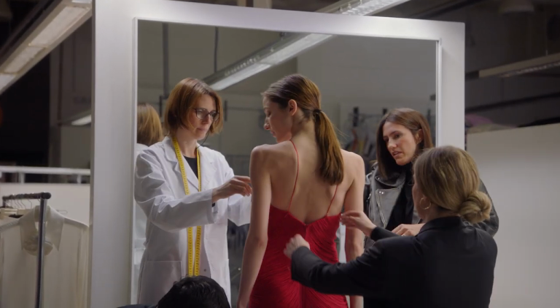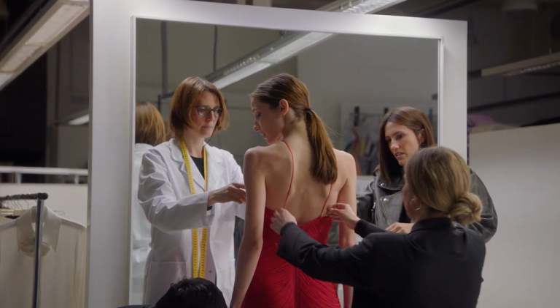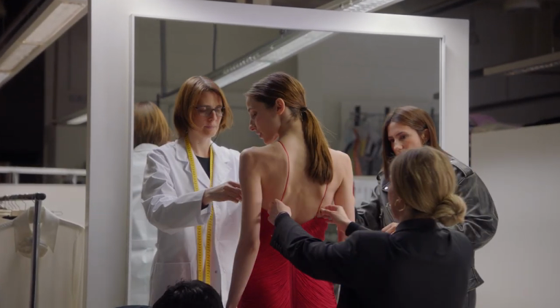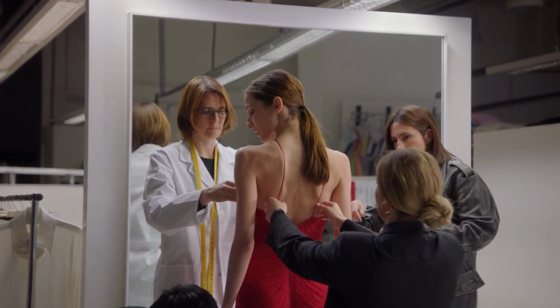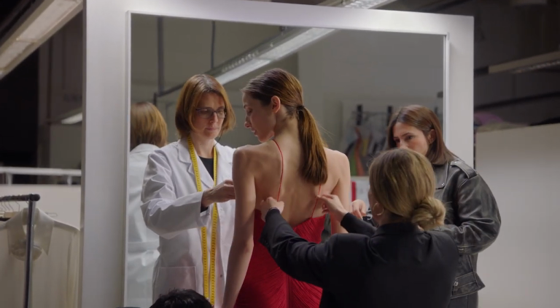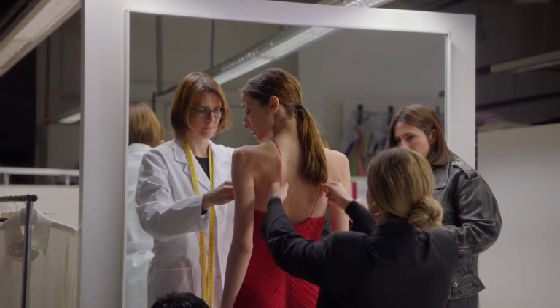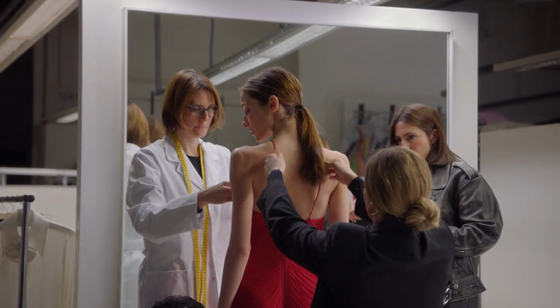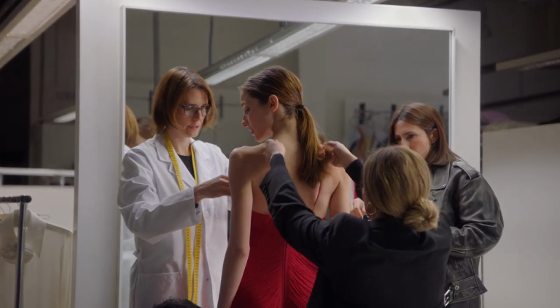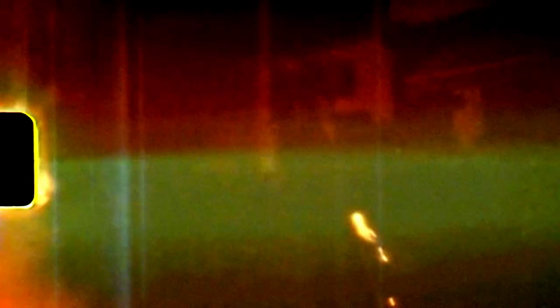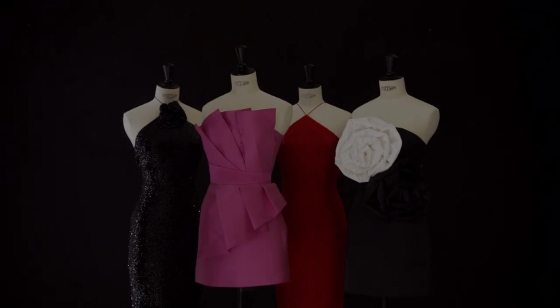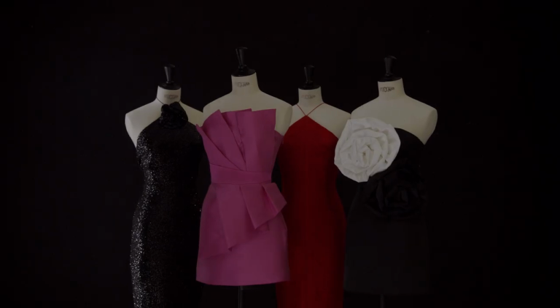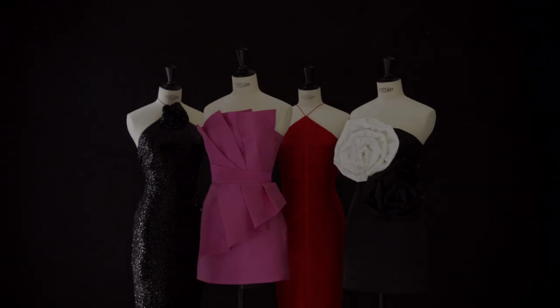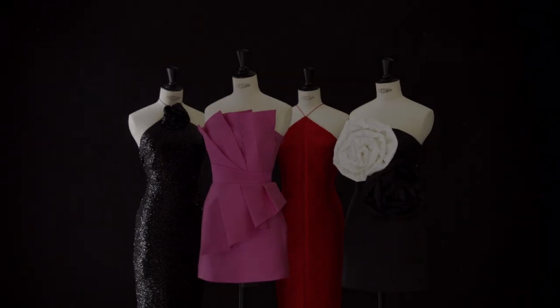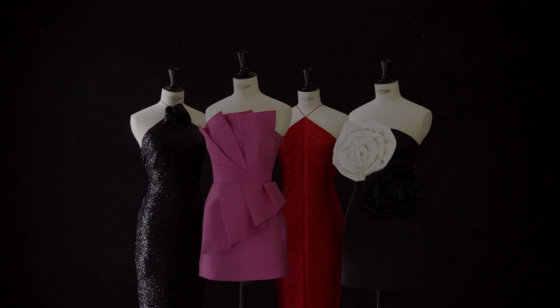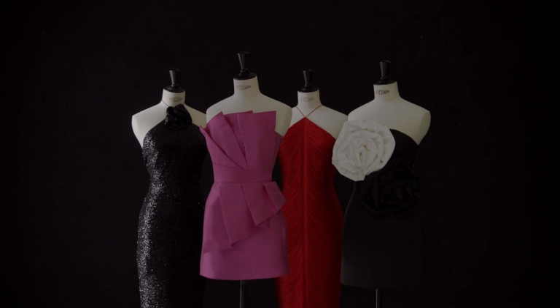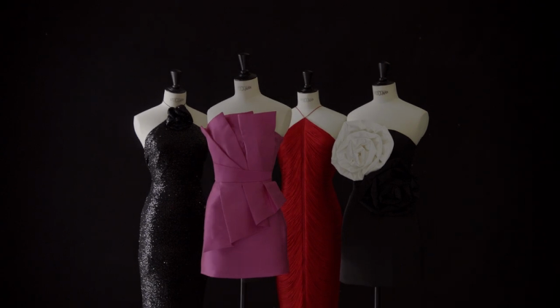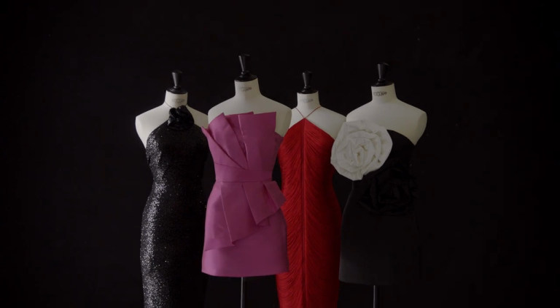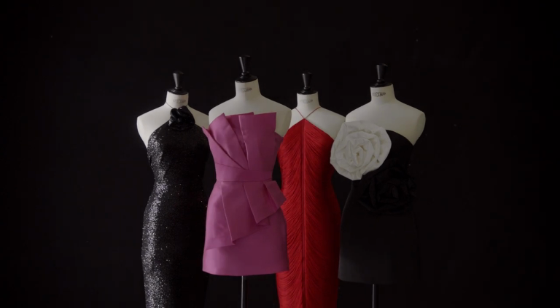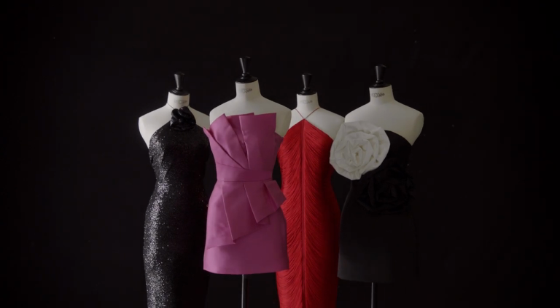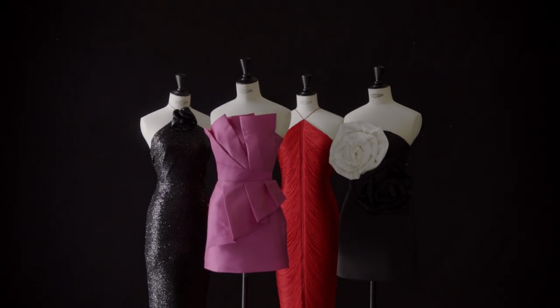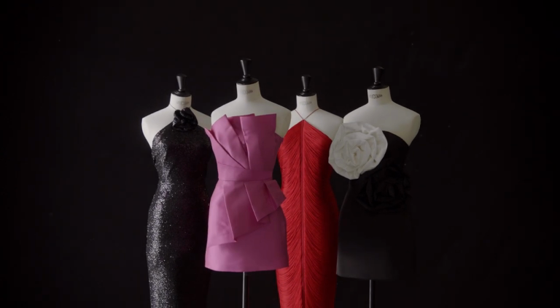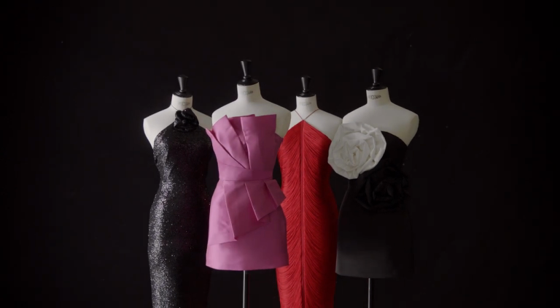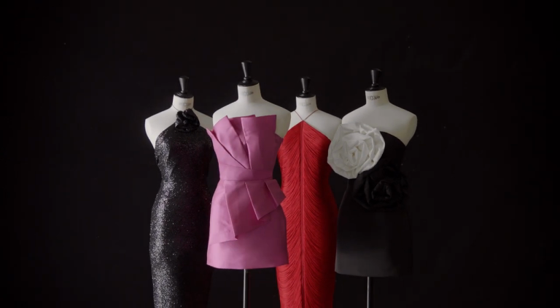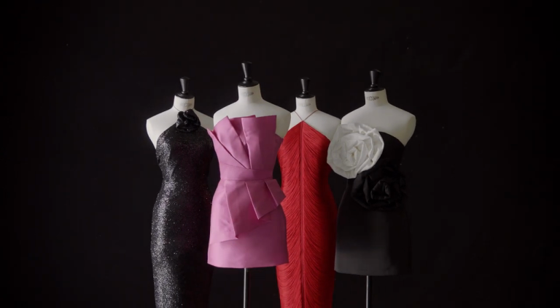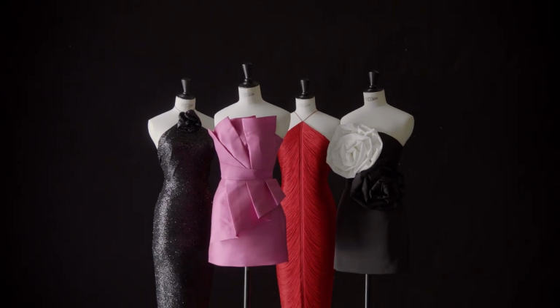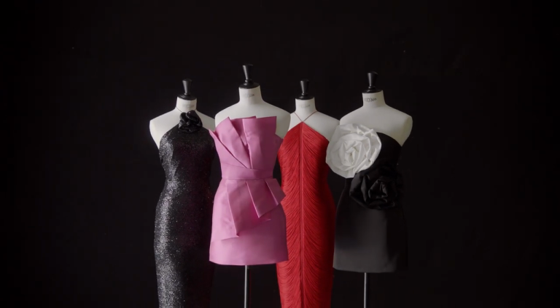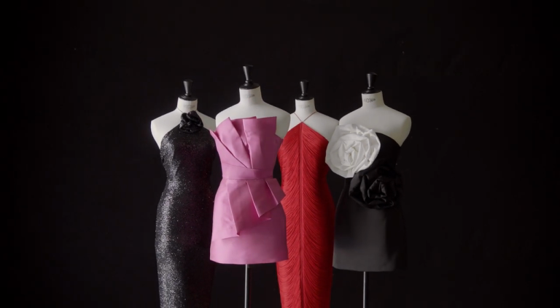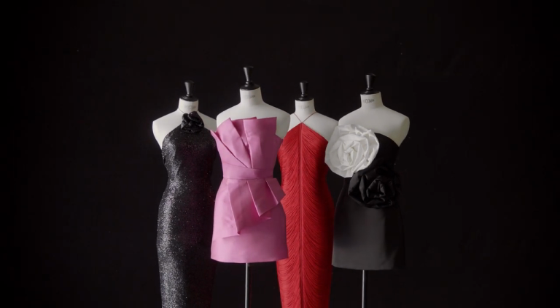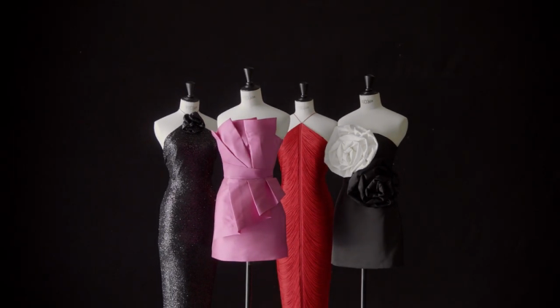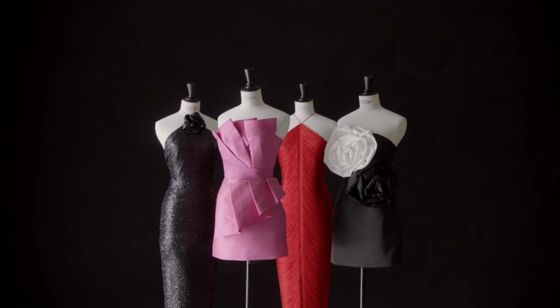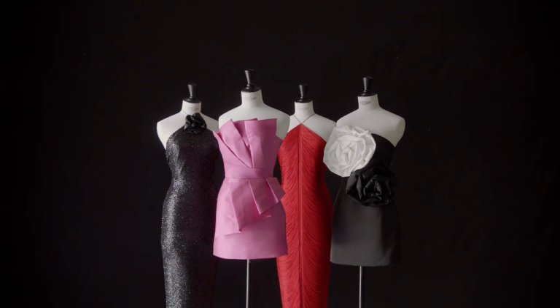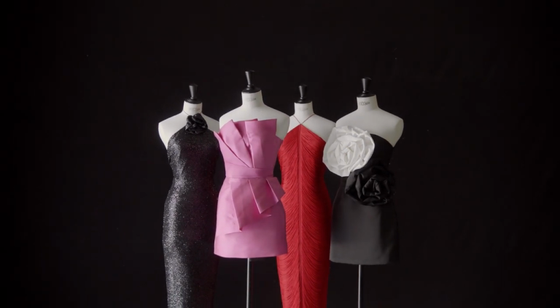The quality is reflected in the finishes of the garments, which we believe will stand the test of time in our customer's wardrobe.